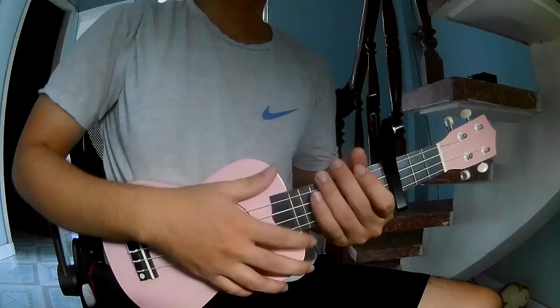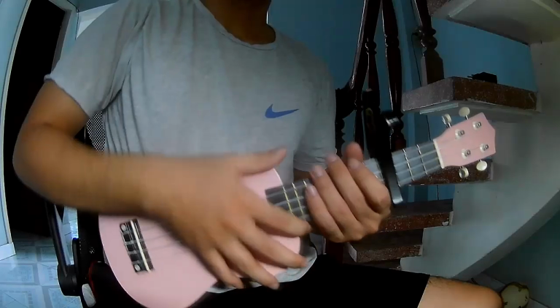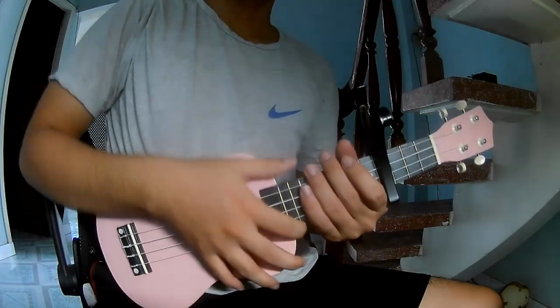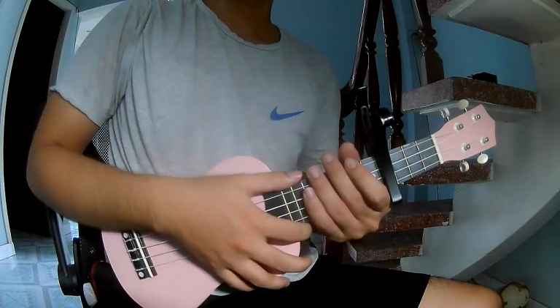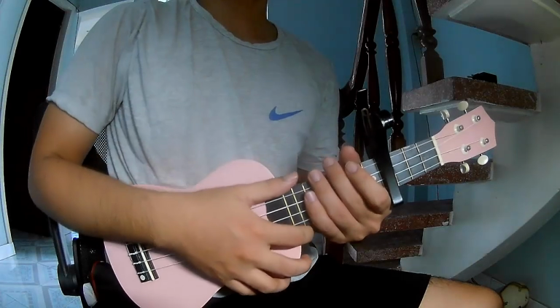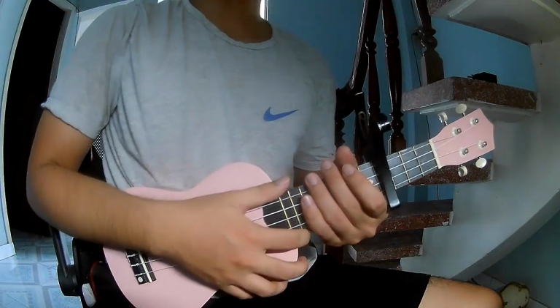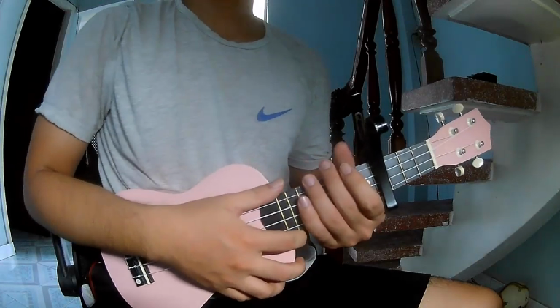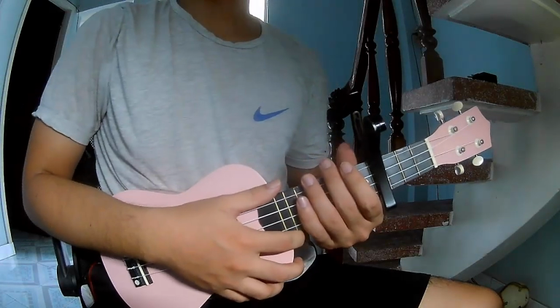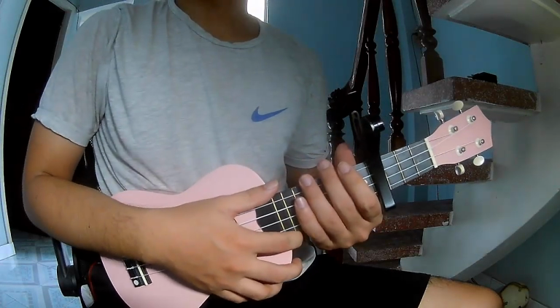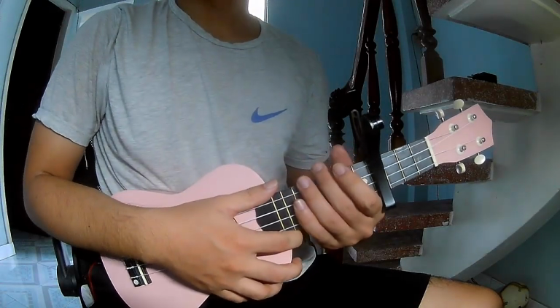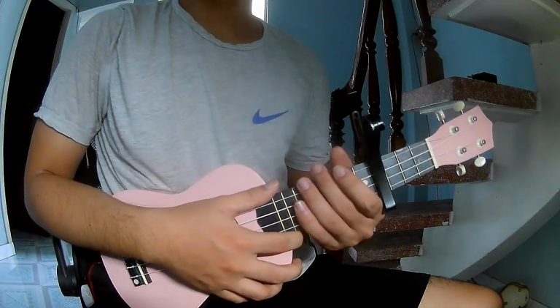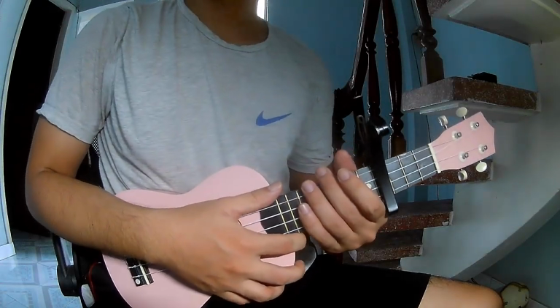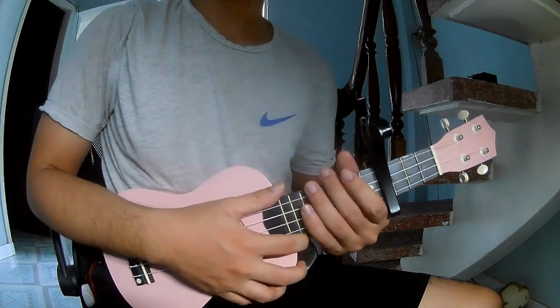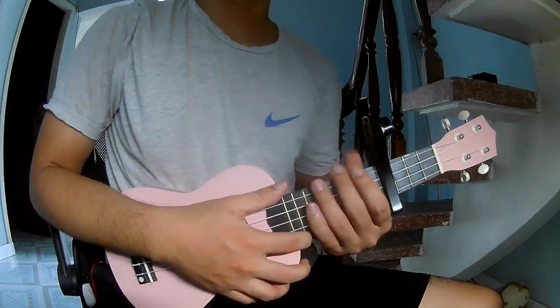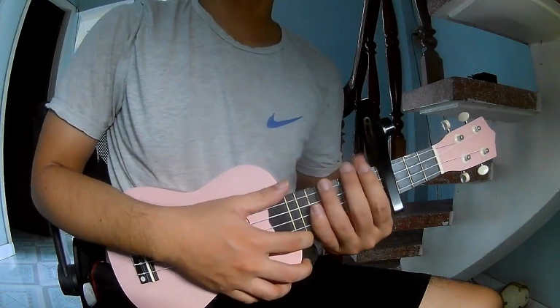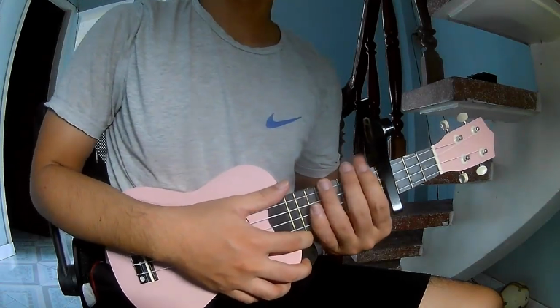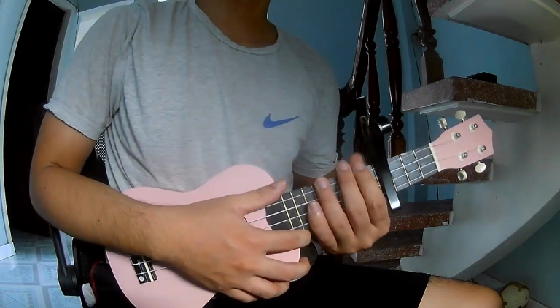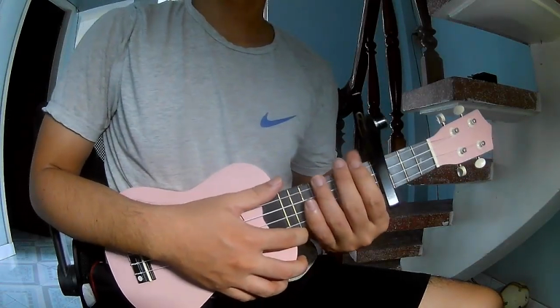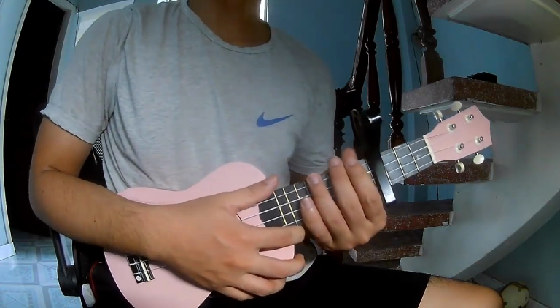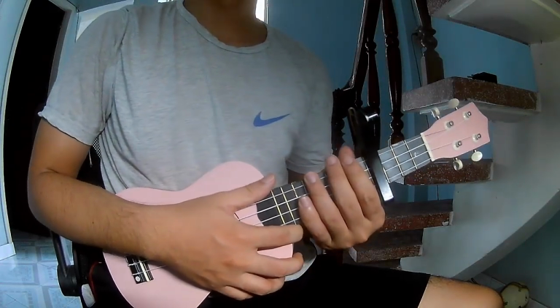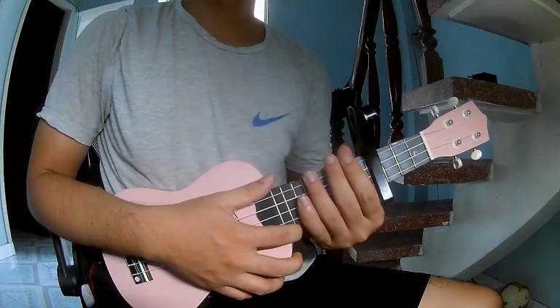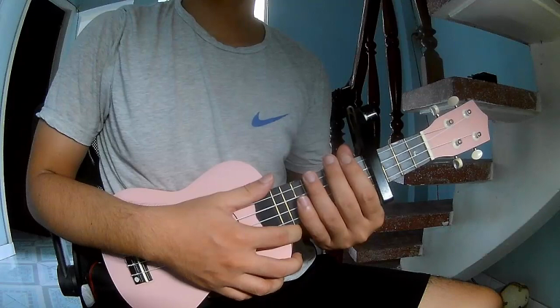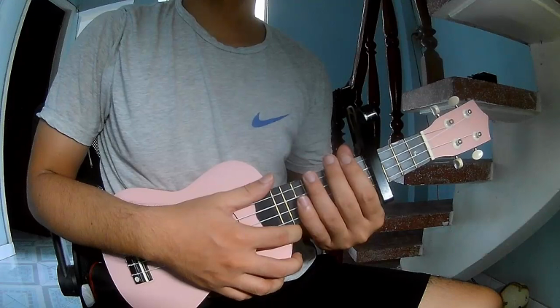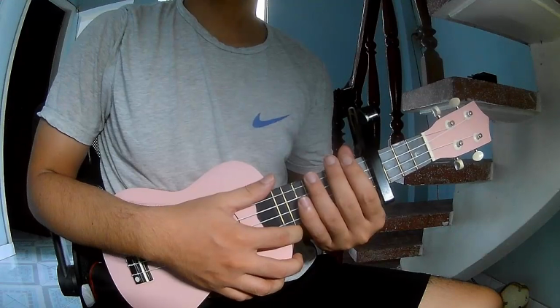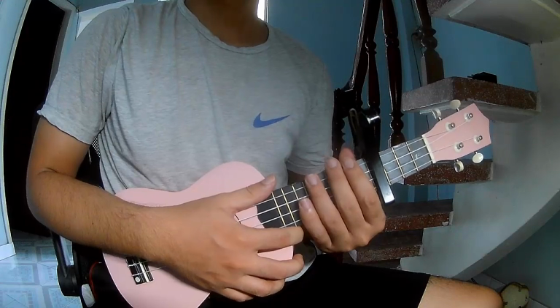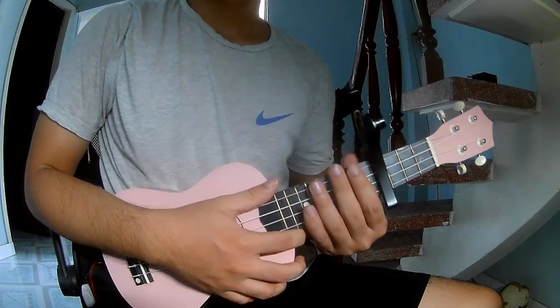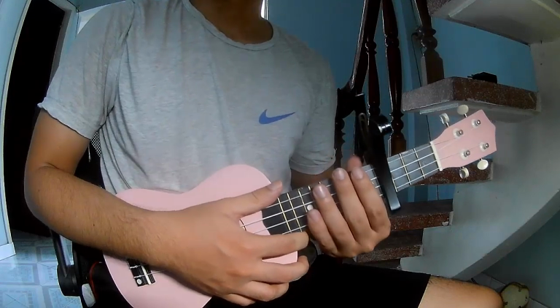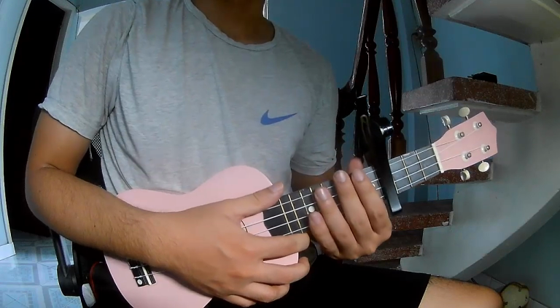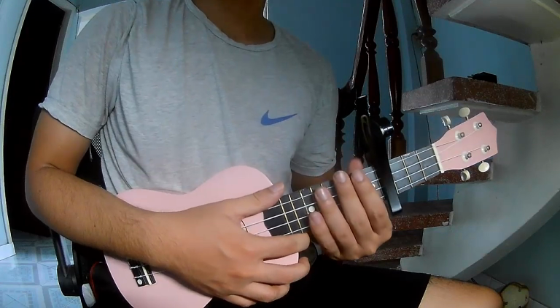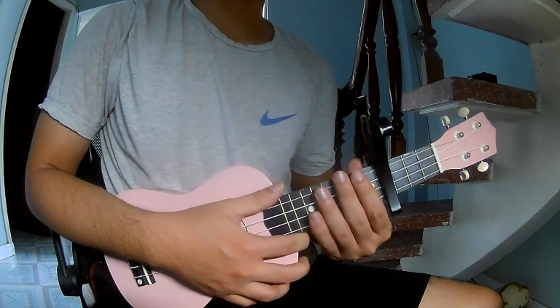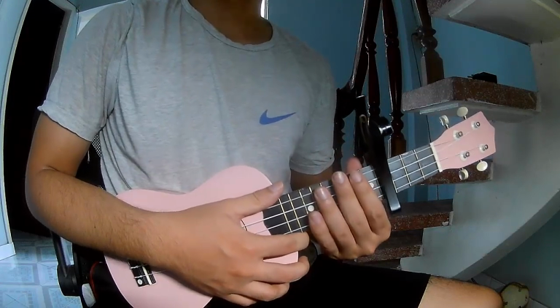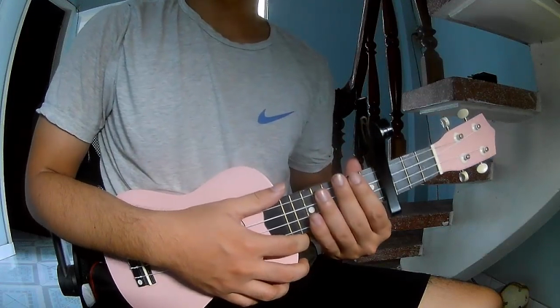Hi everyone, today I will share how to play Ukulele Lily Dickens by Jack Bryant.